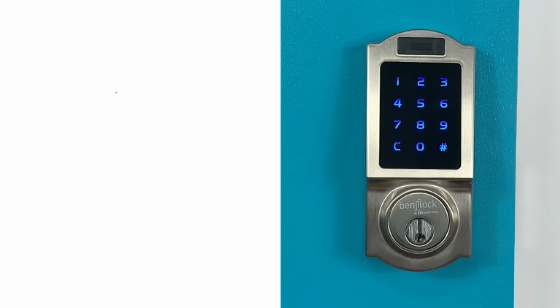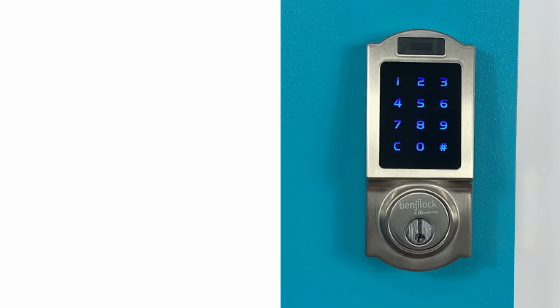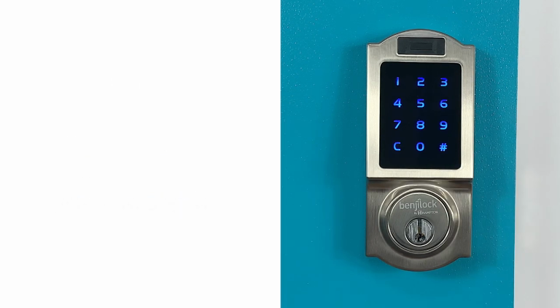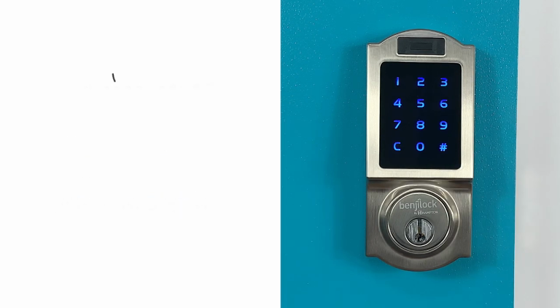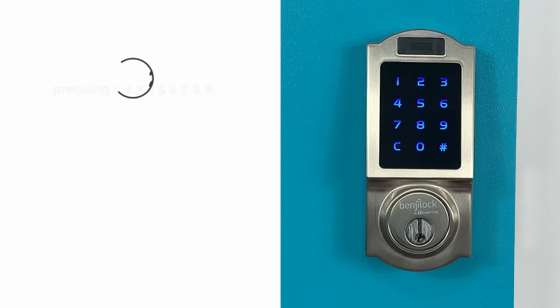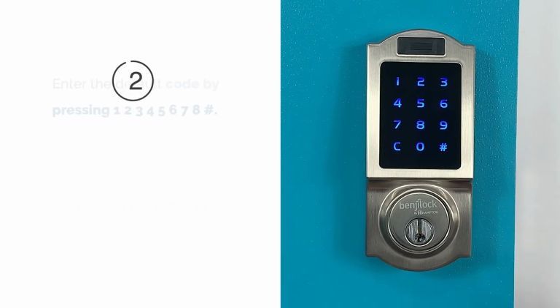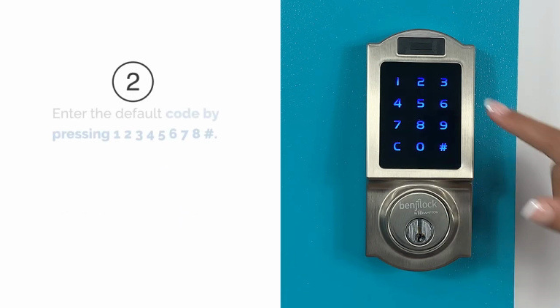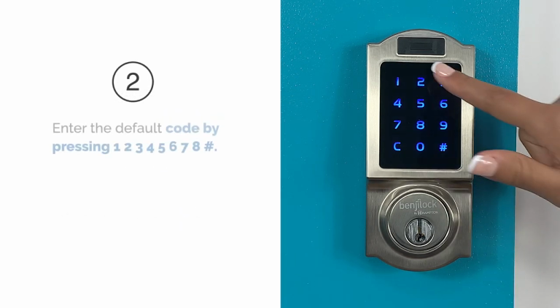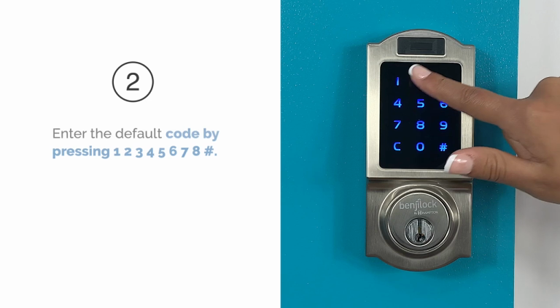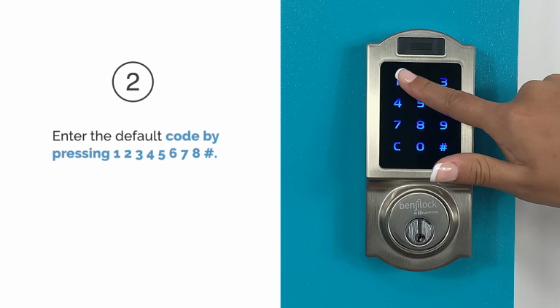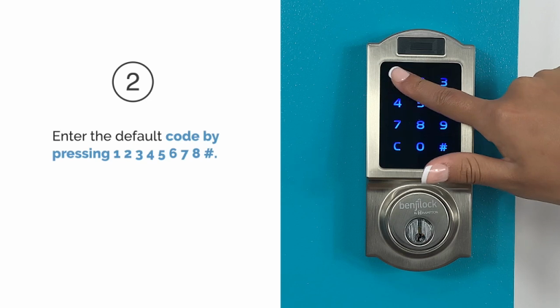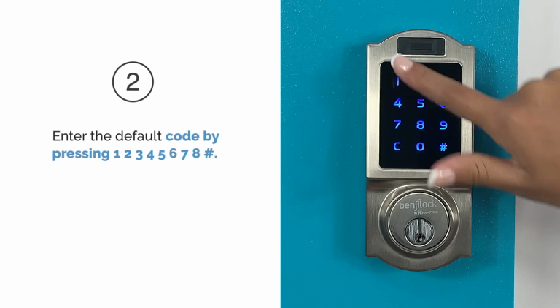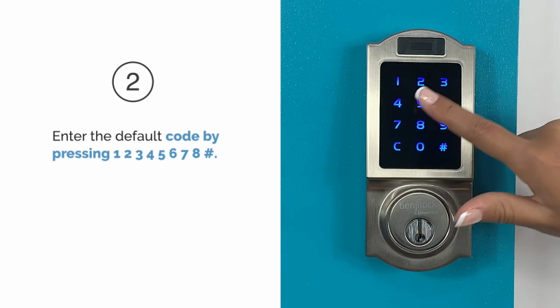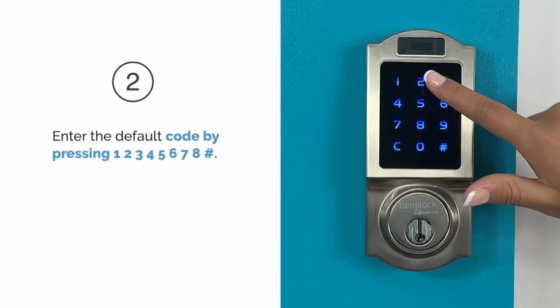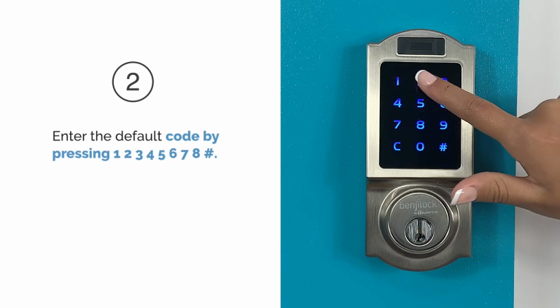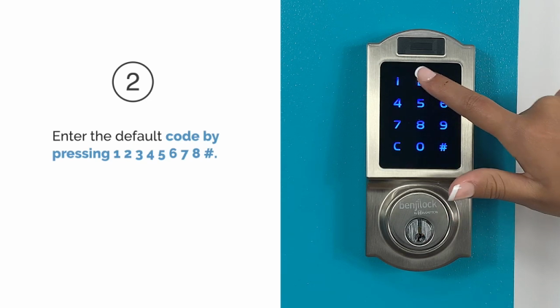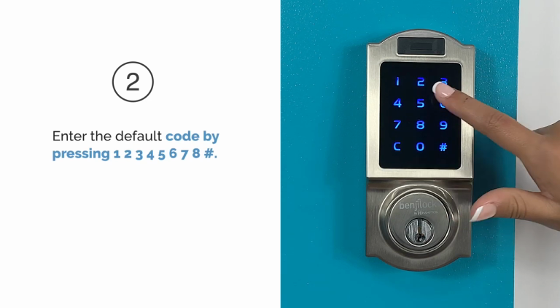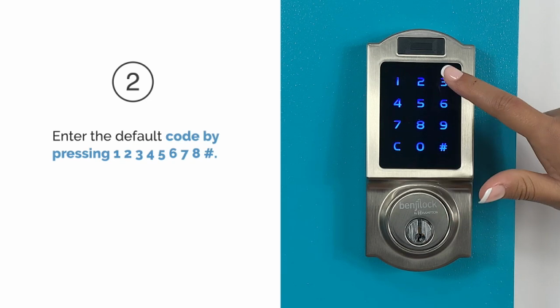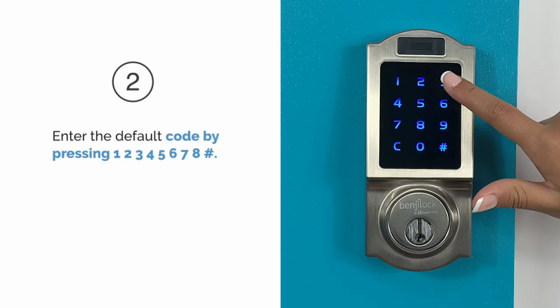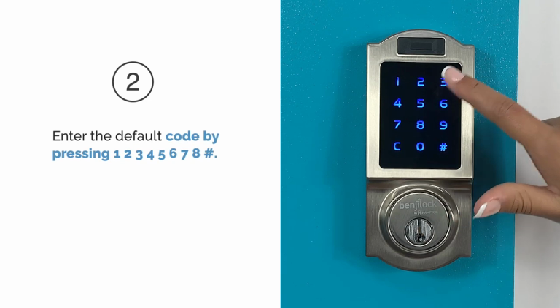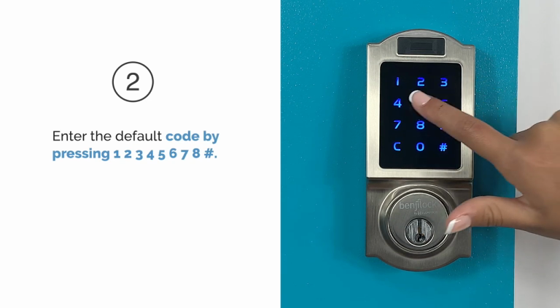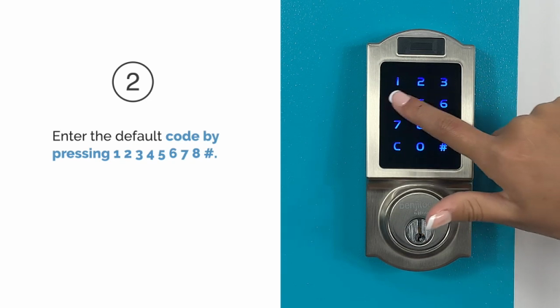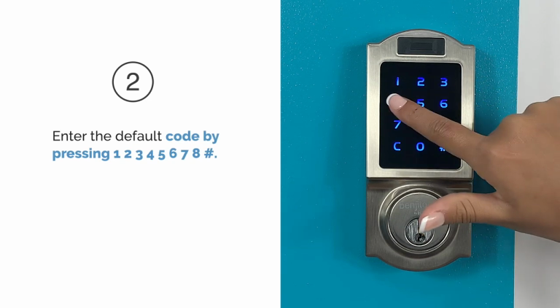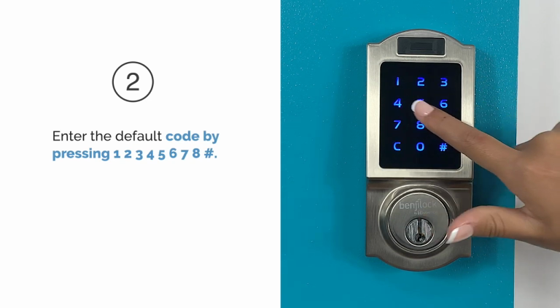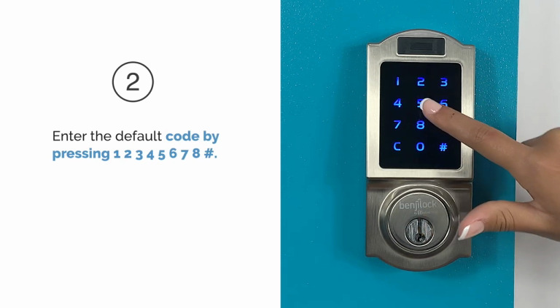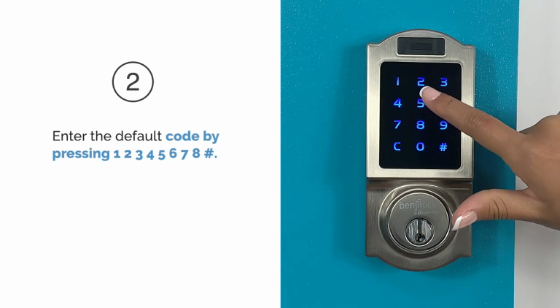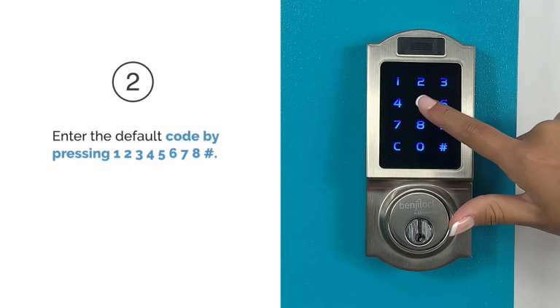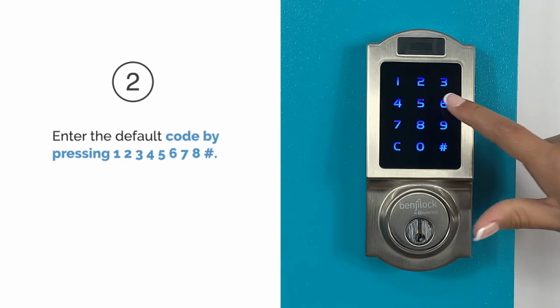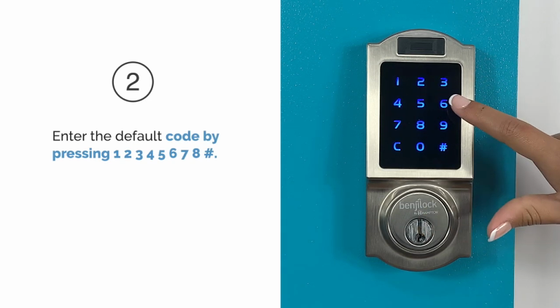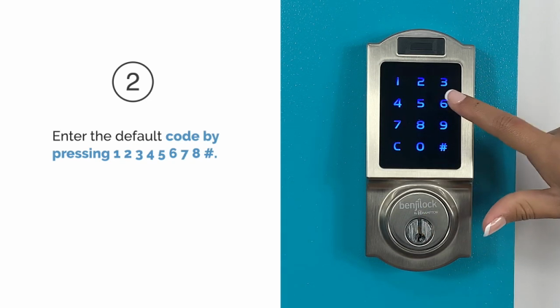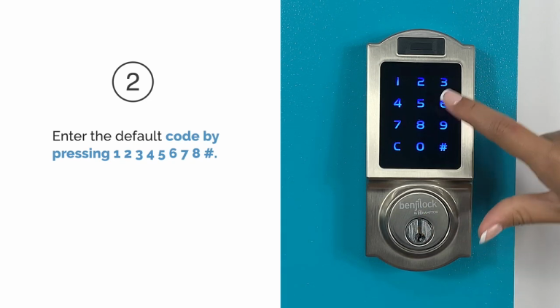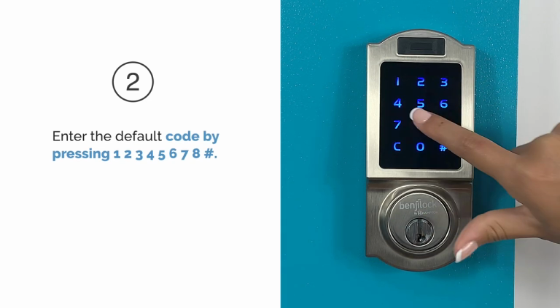Step 2. Enter the default code by pressing 1 2 3 4 5 6 7 8 pound.